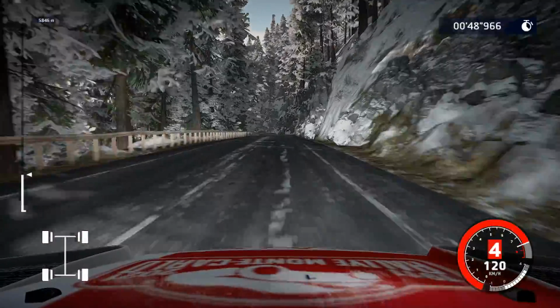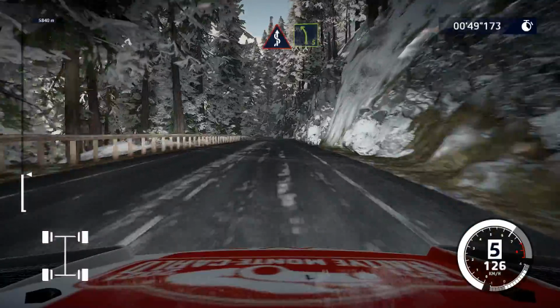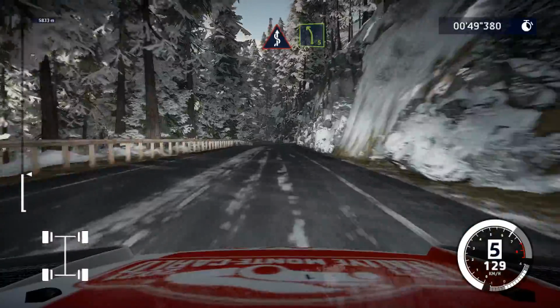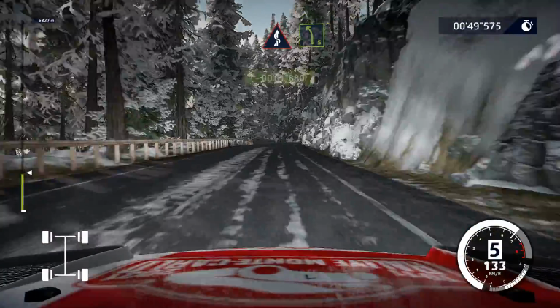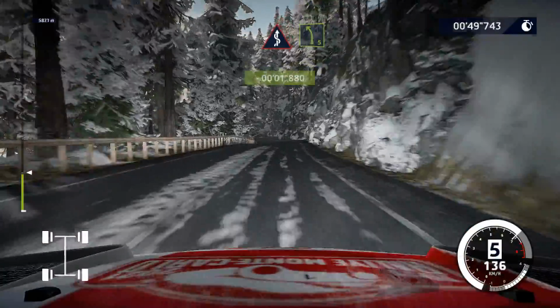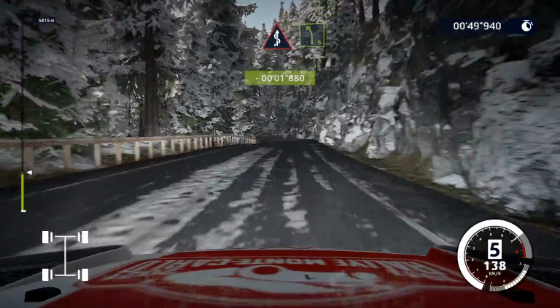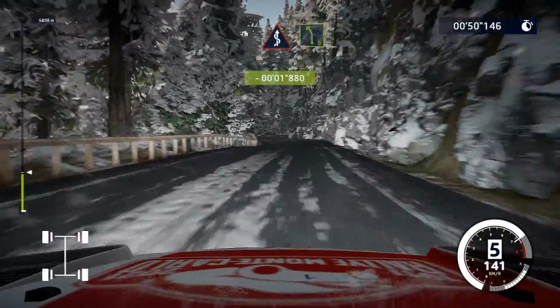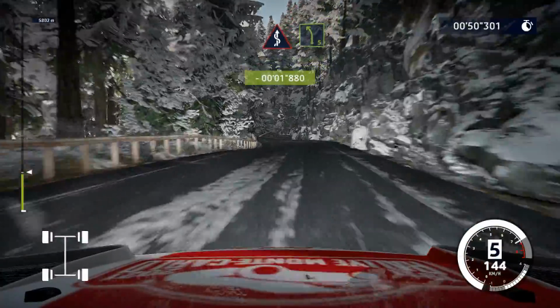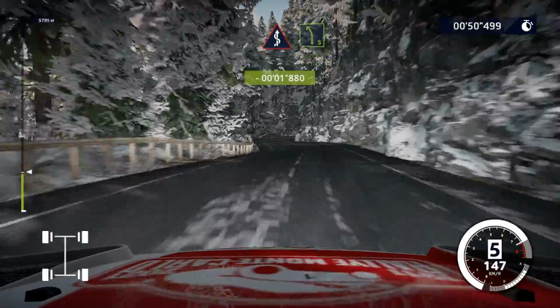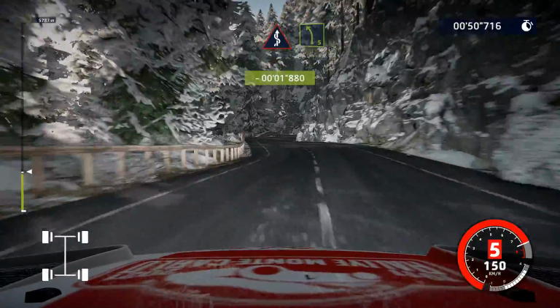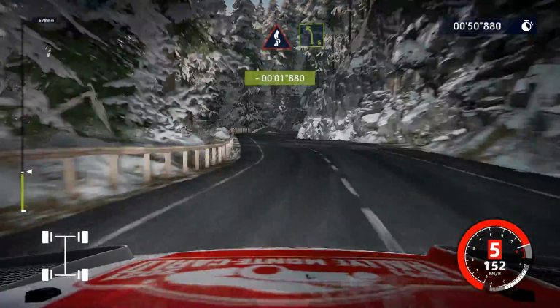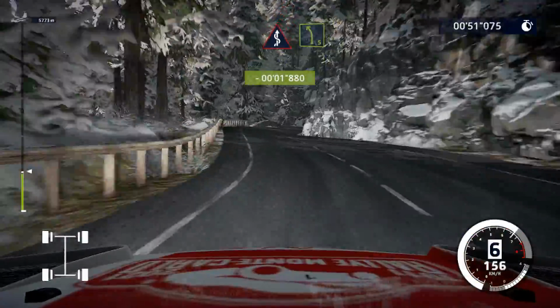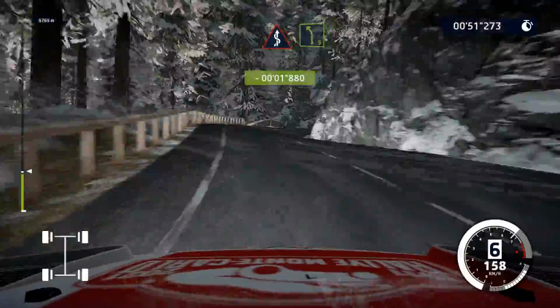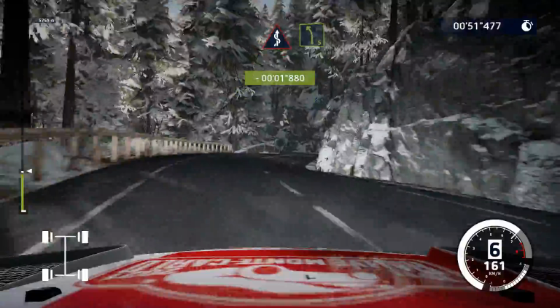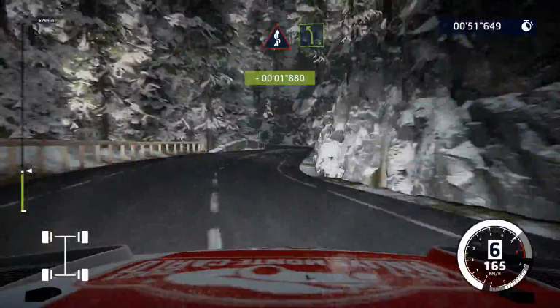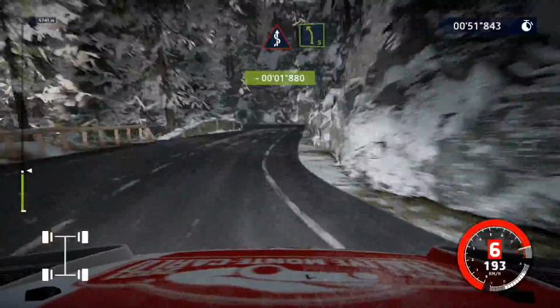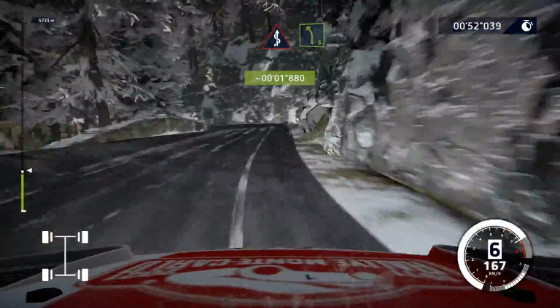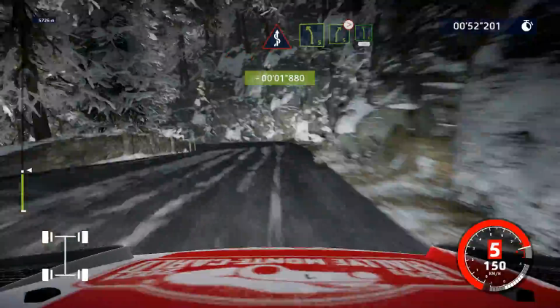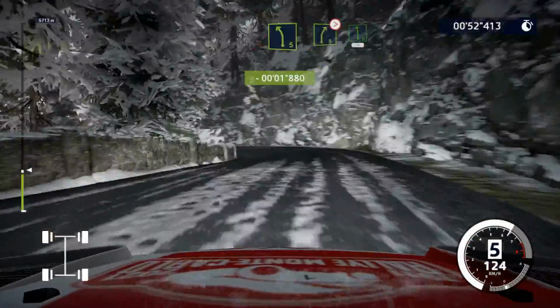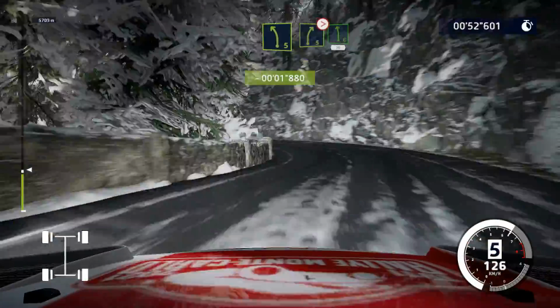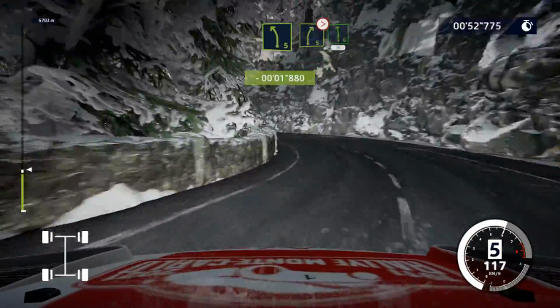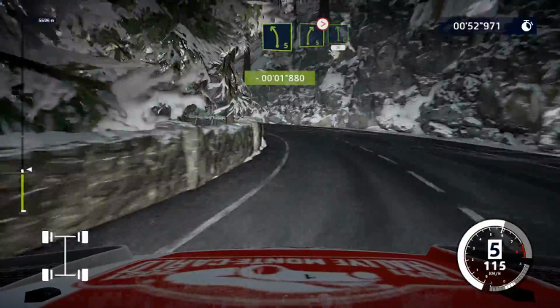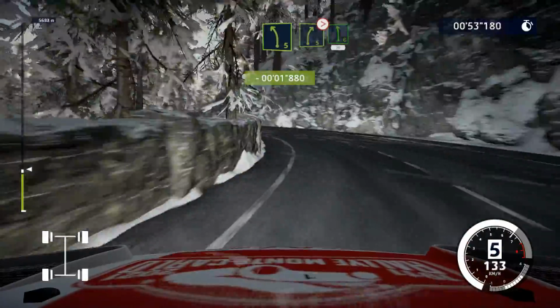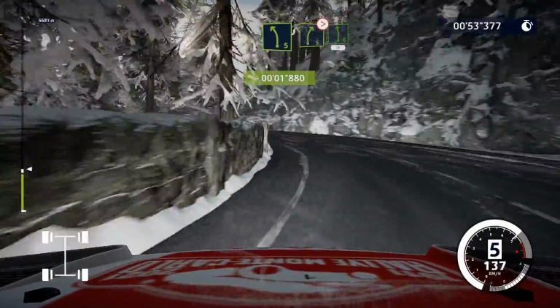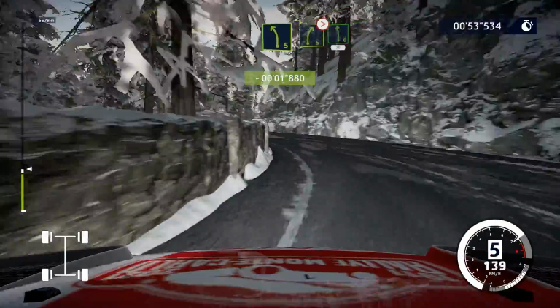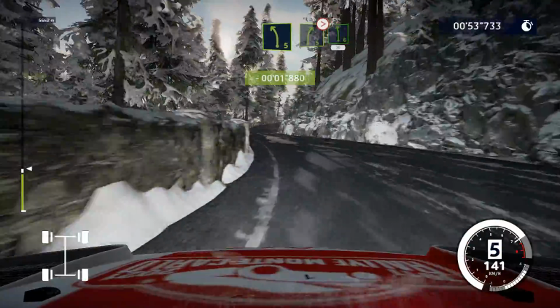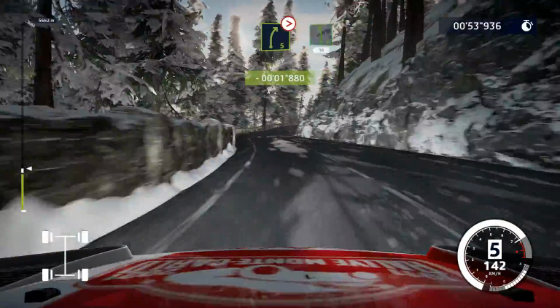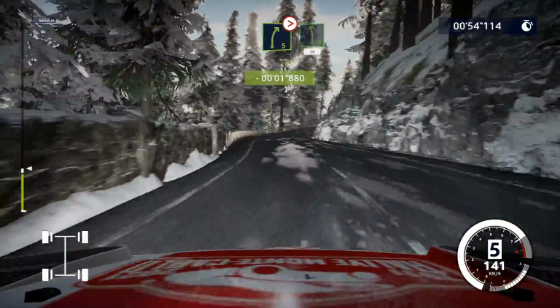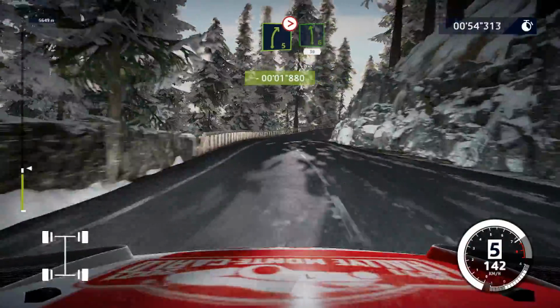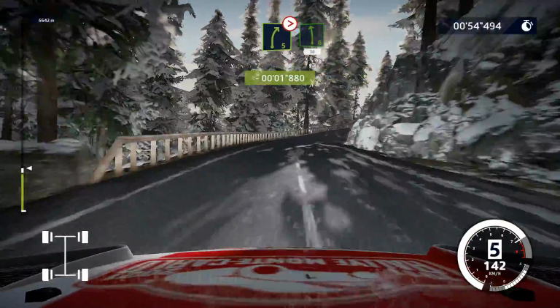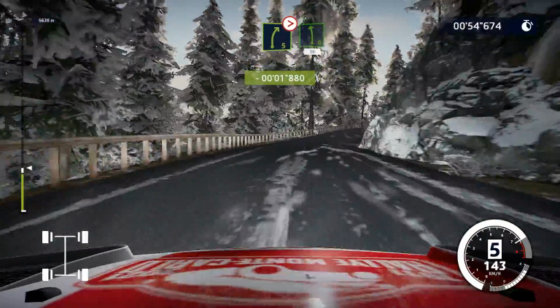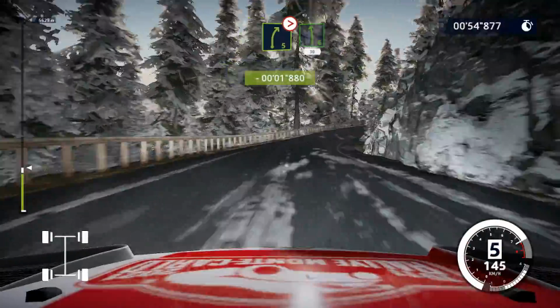Kinks, bumpy, into left 5. Into right 5, don't cut, tightens, into left 6, 30.